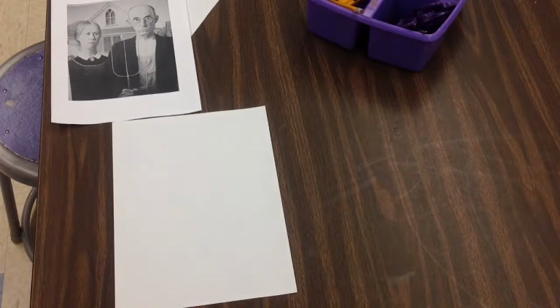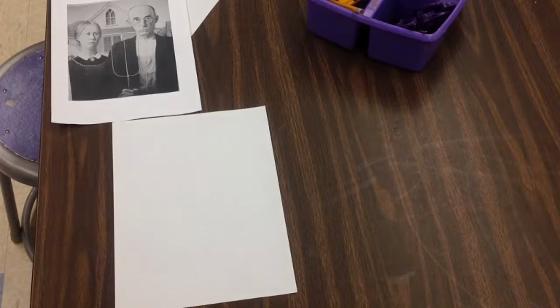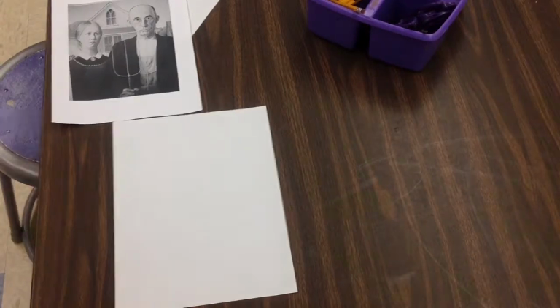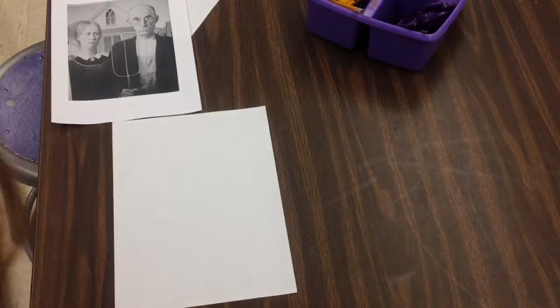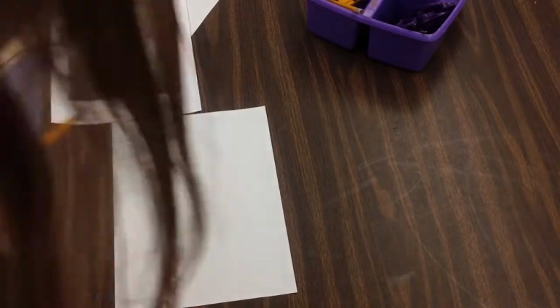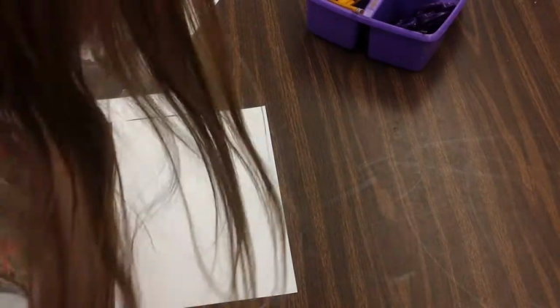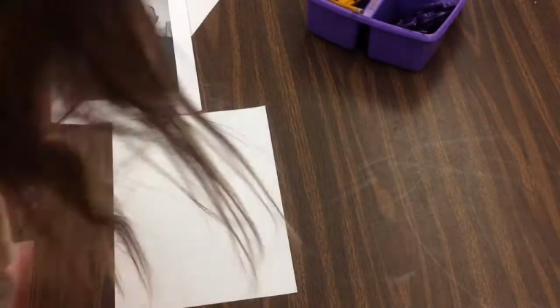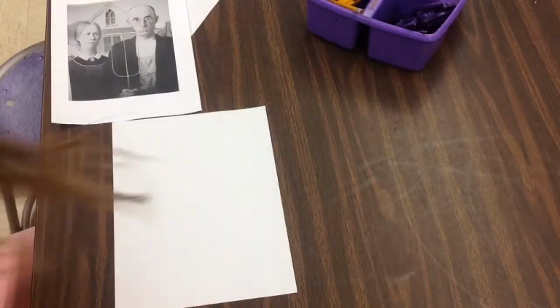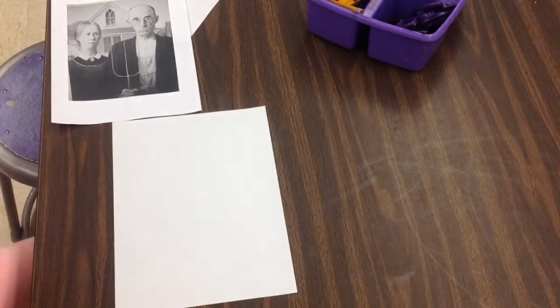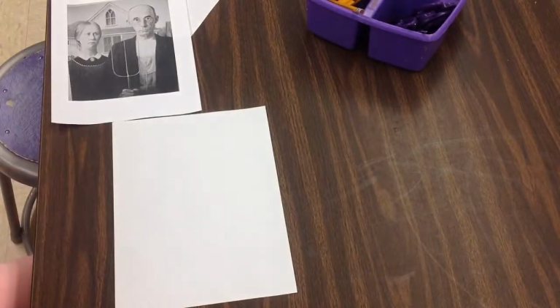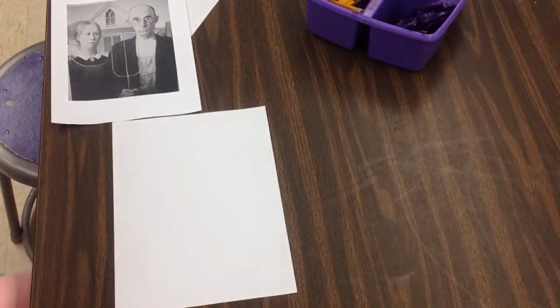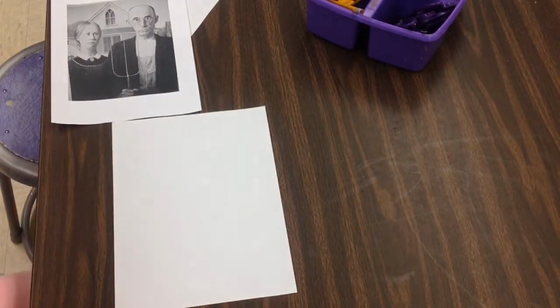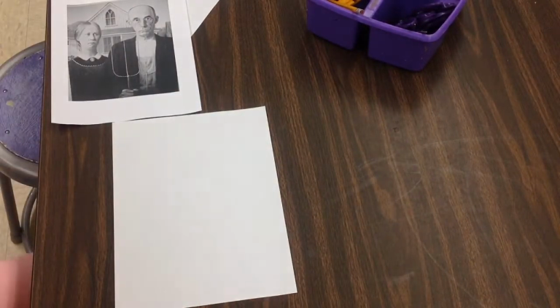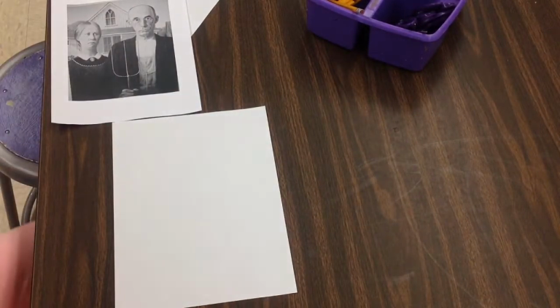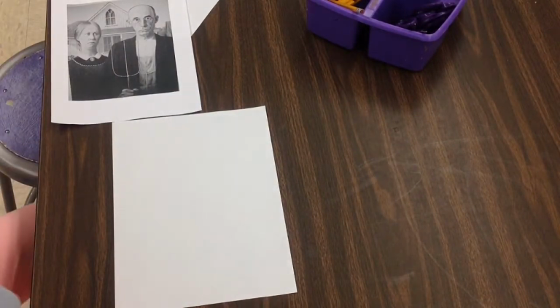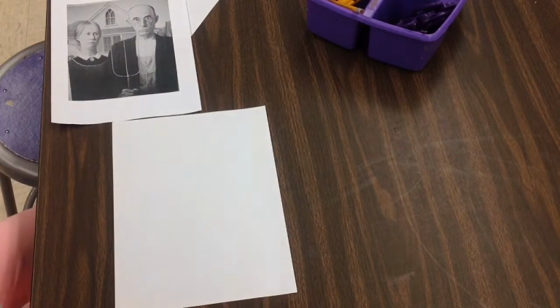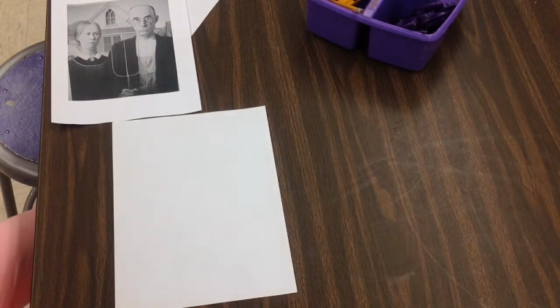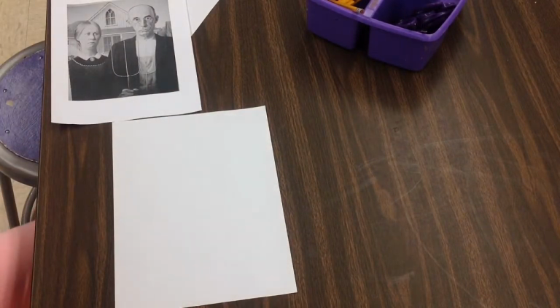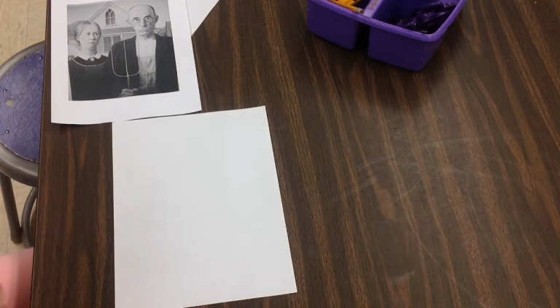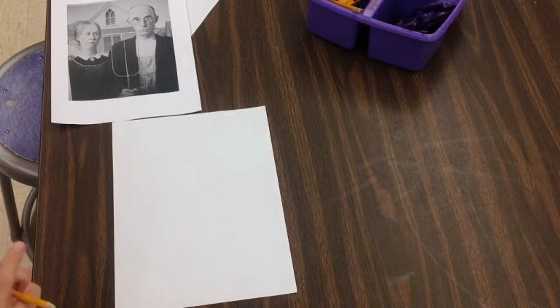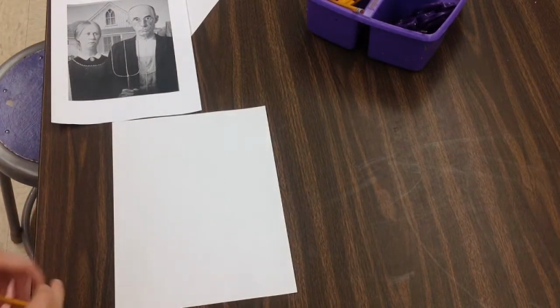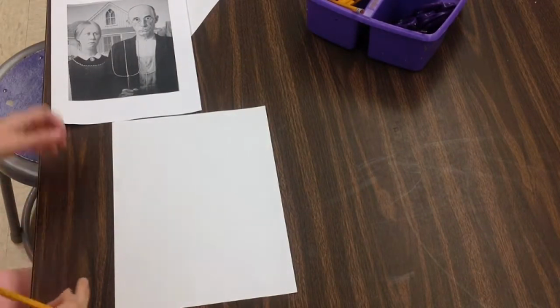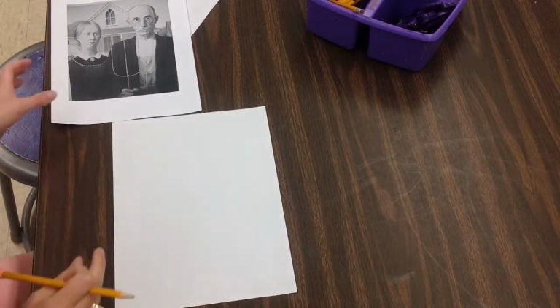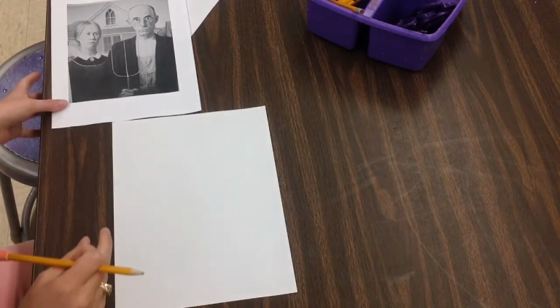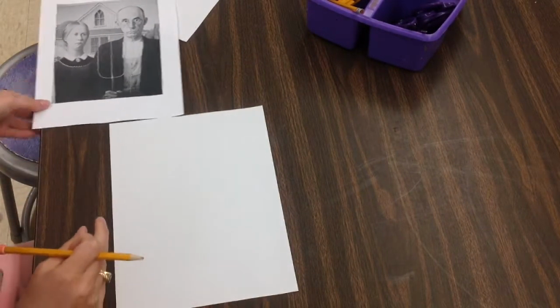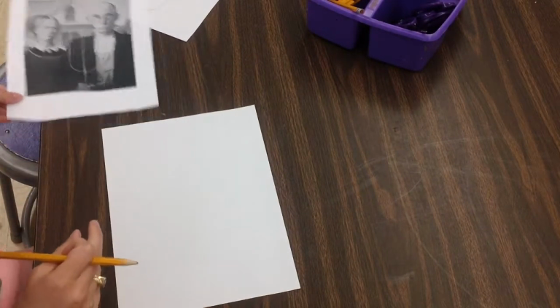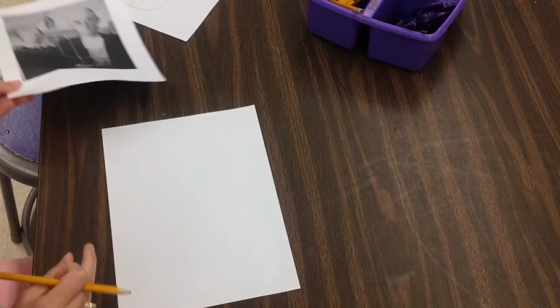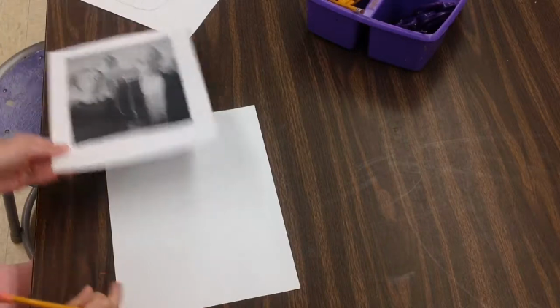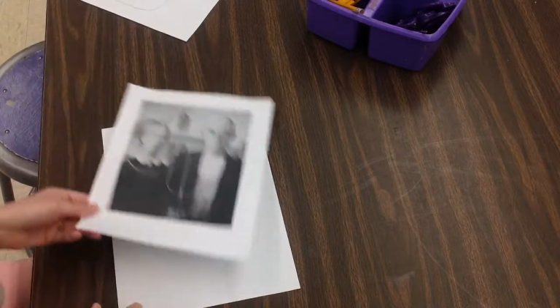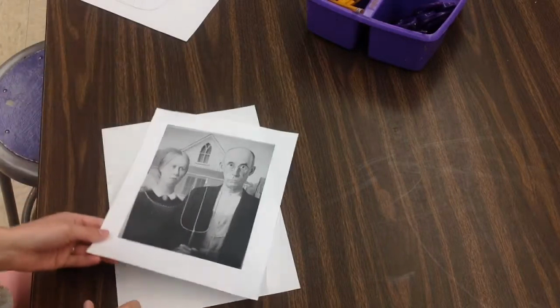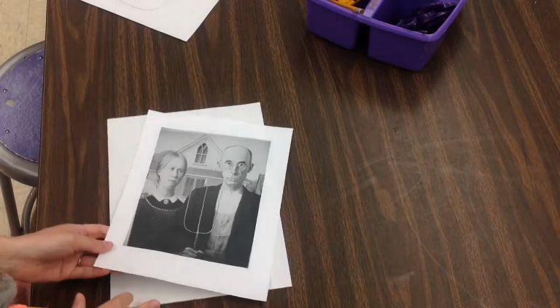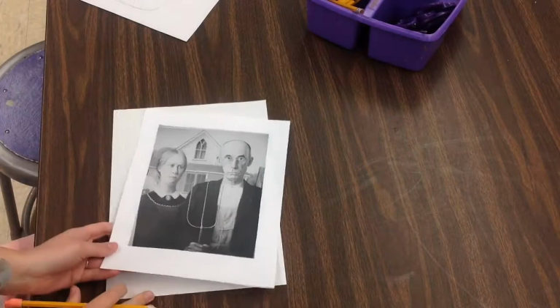Alright, fourth grade, today you are doing a parody of the American Gothic, this famous painting by Grant Wood.